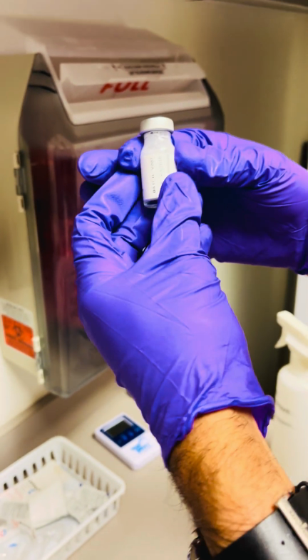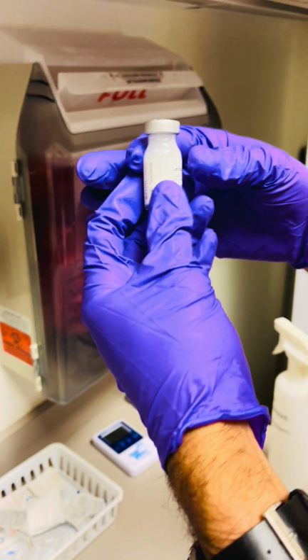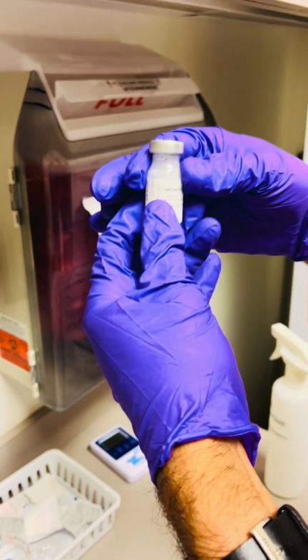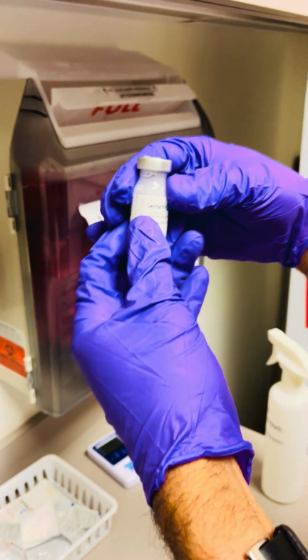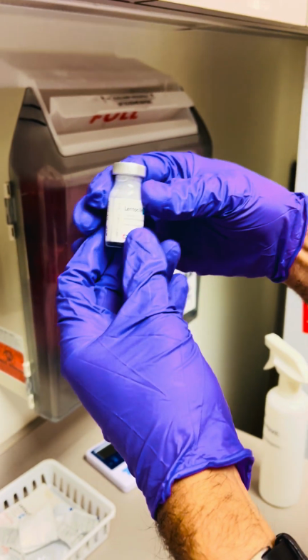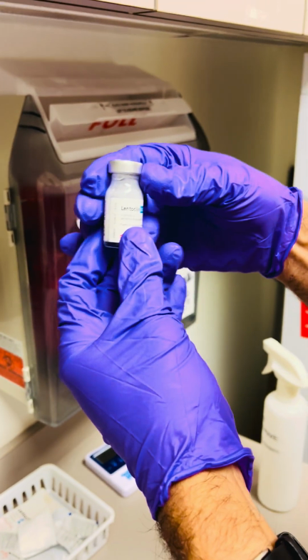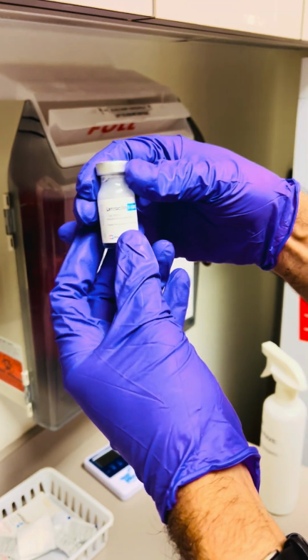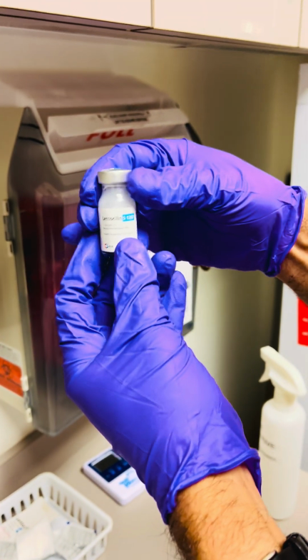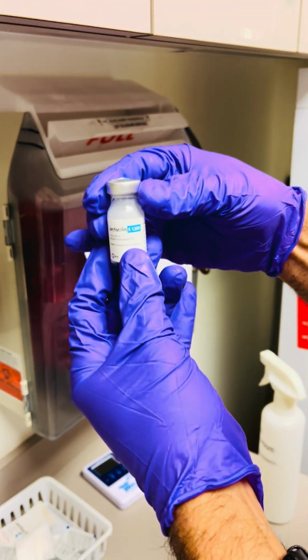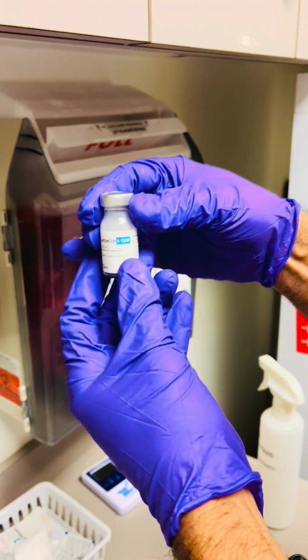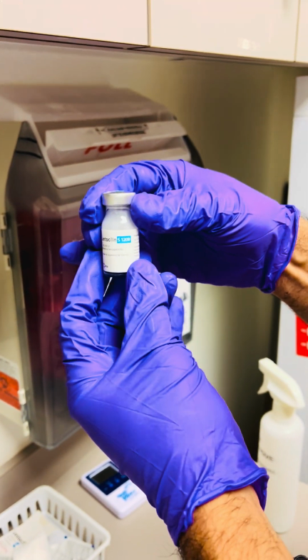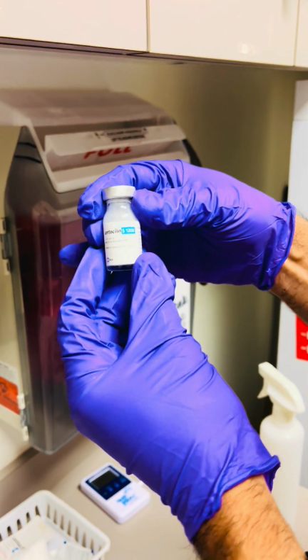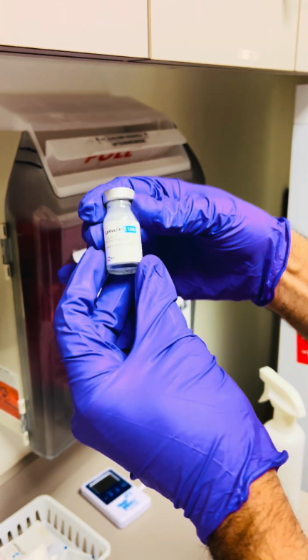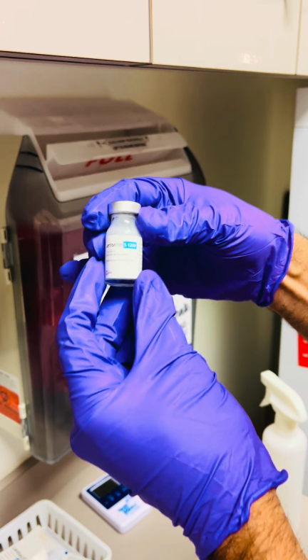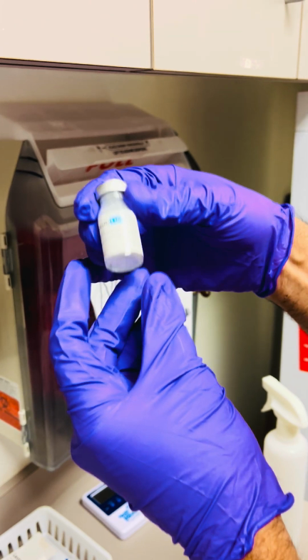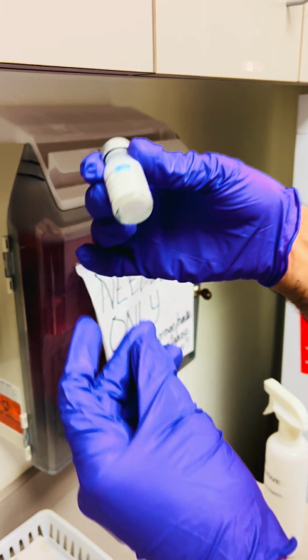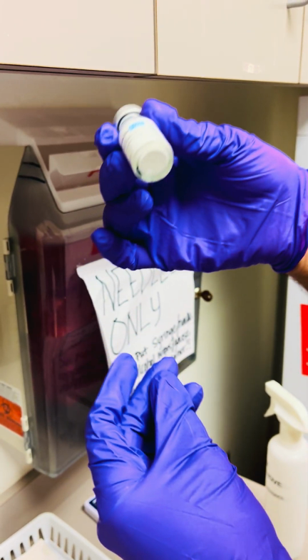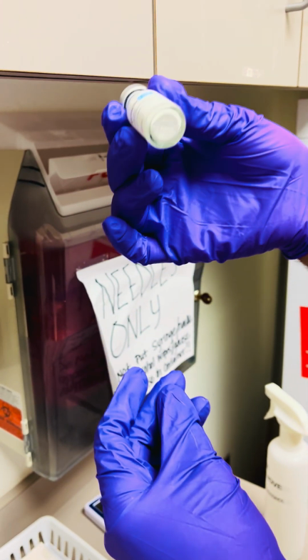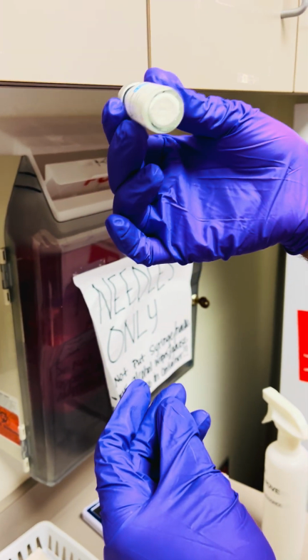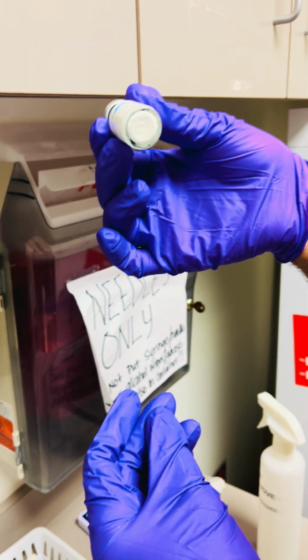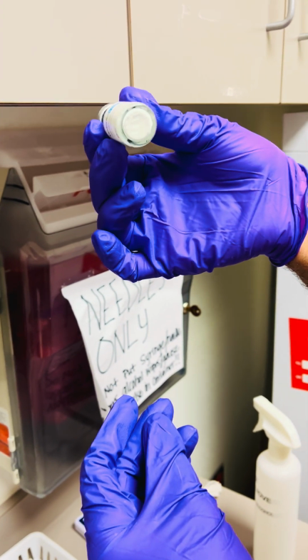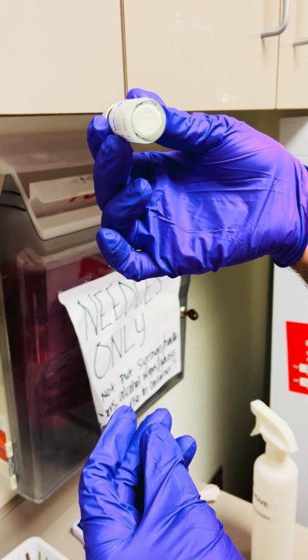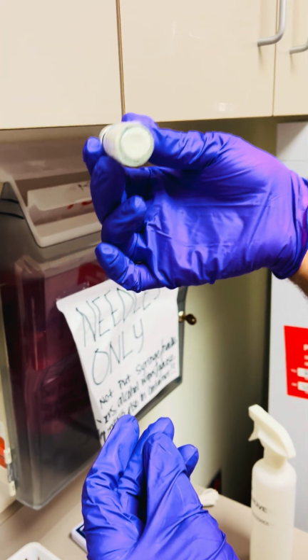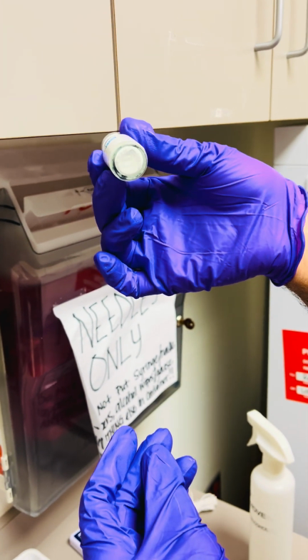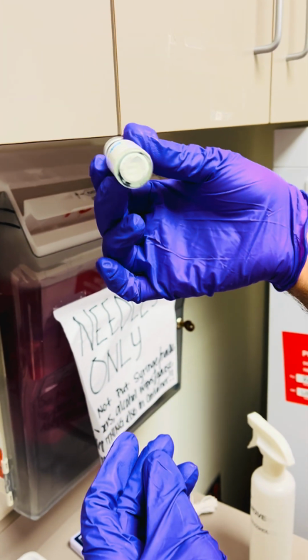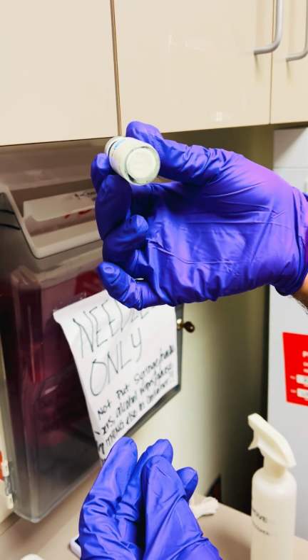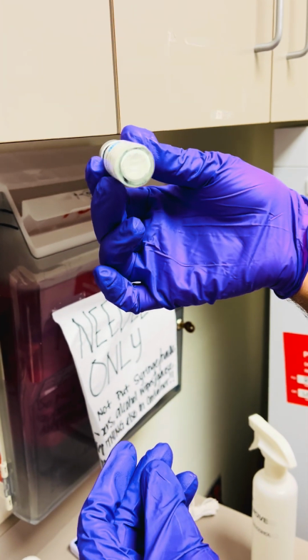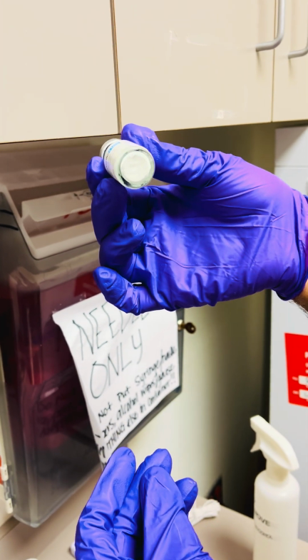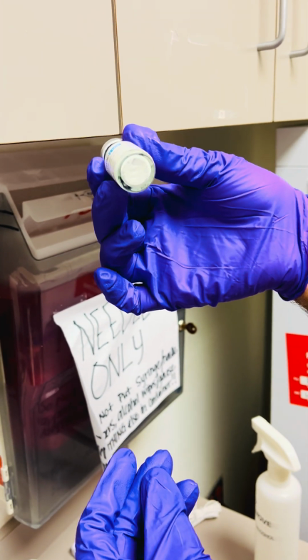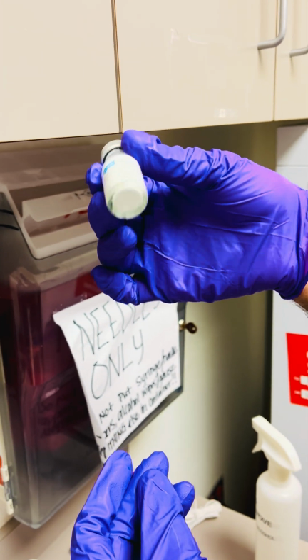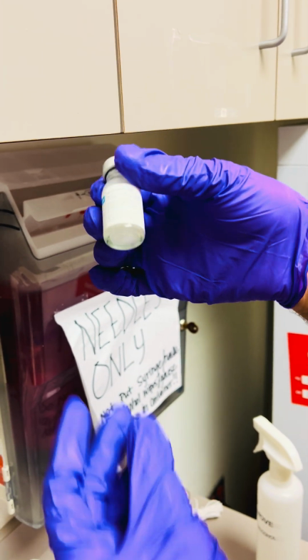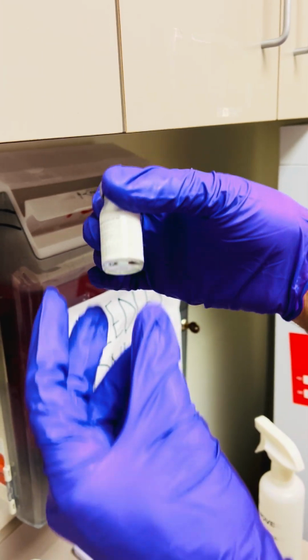When the powder goes into solution, it'll have a milky white appearance to it.